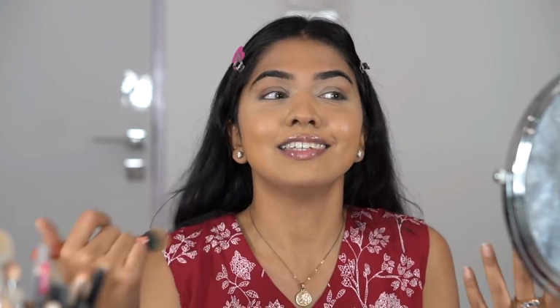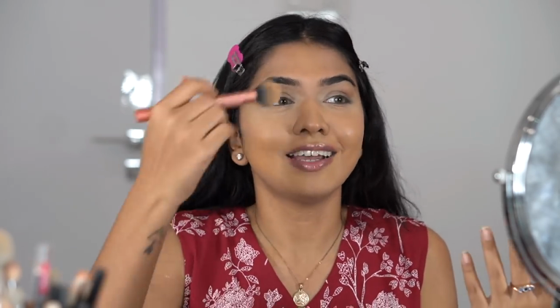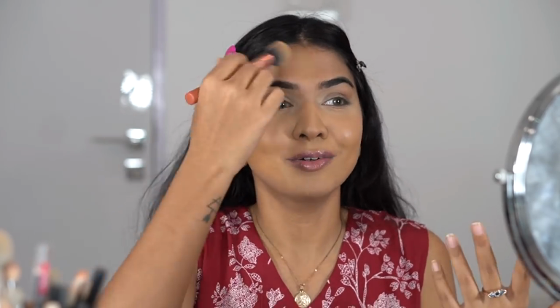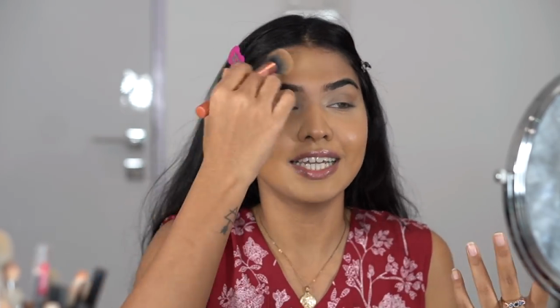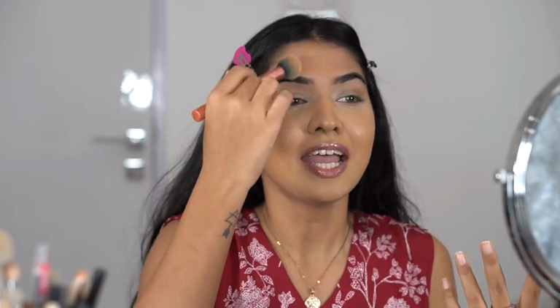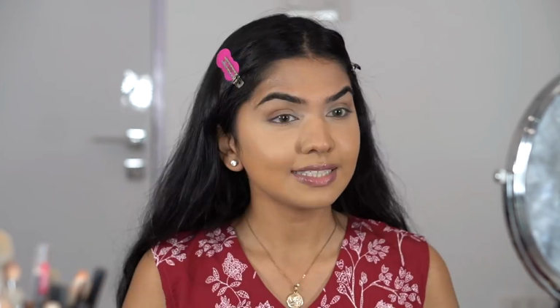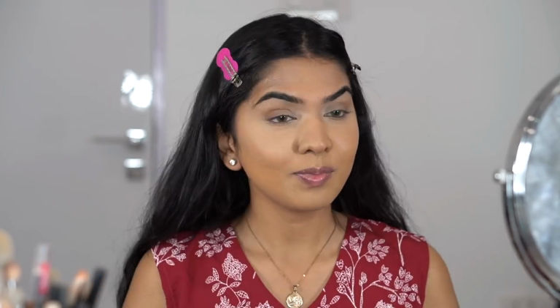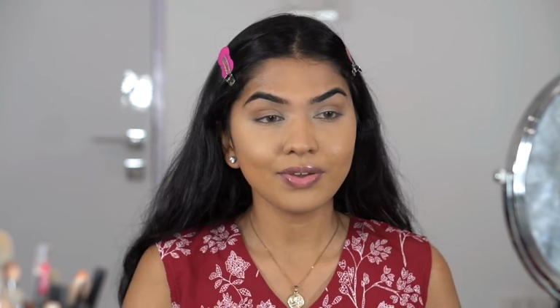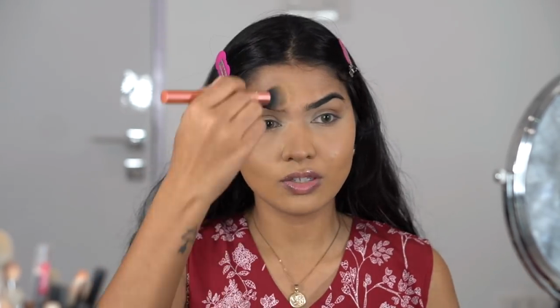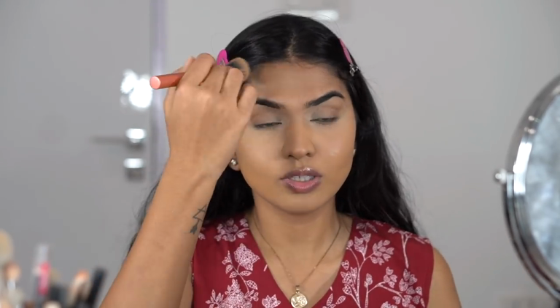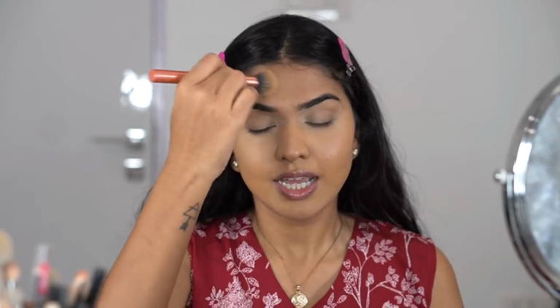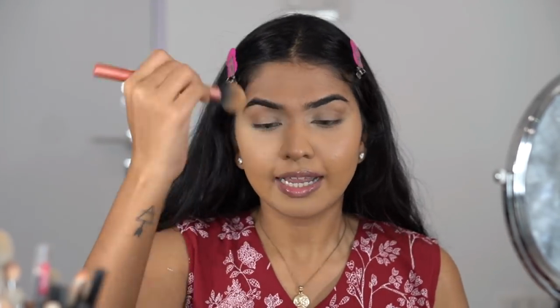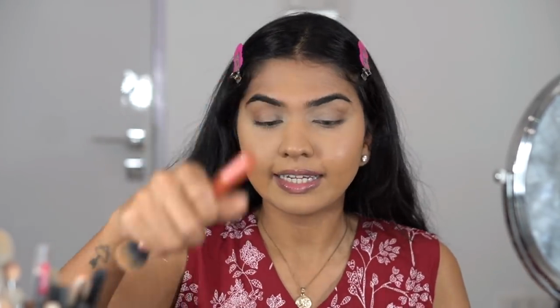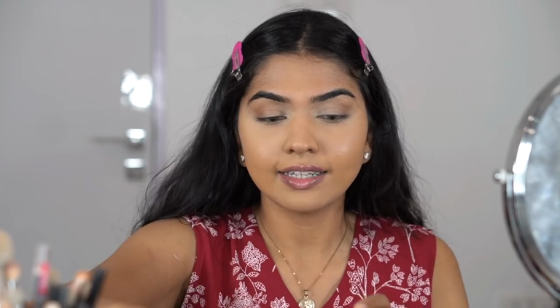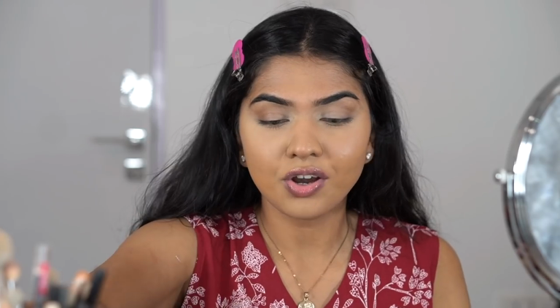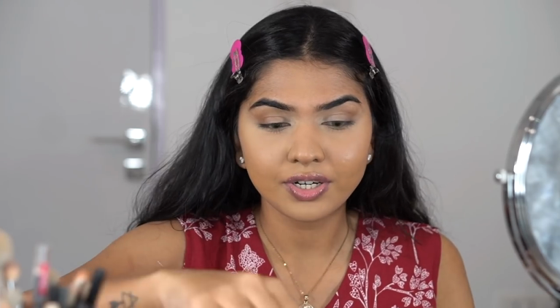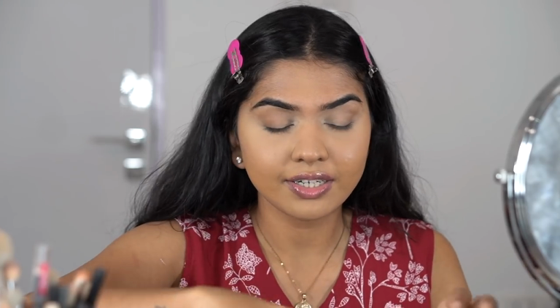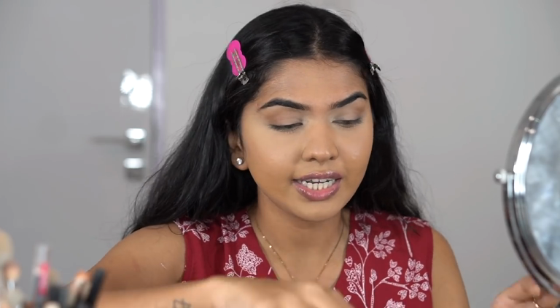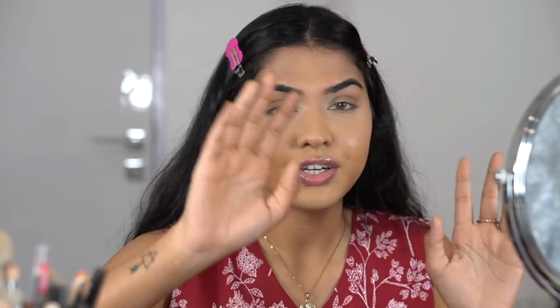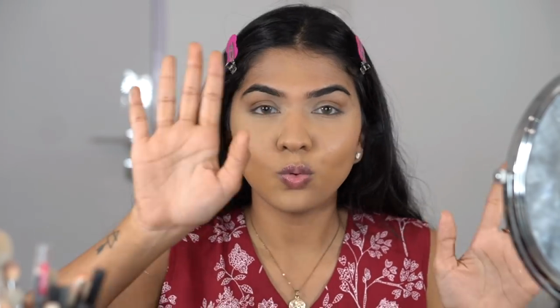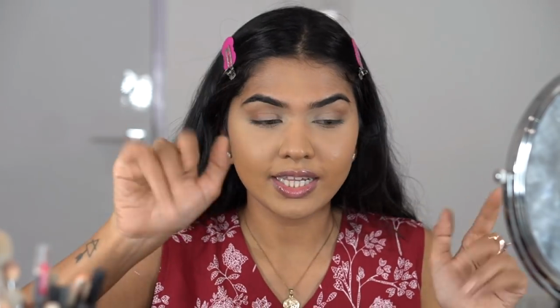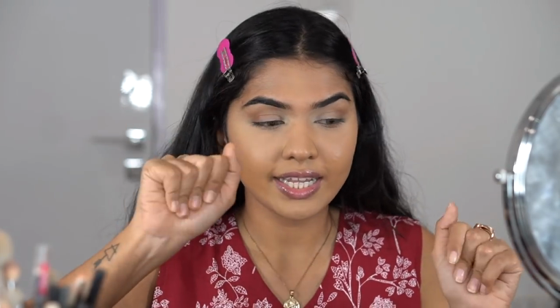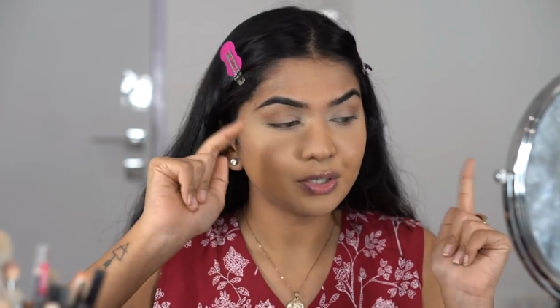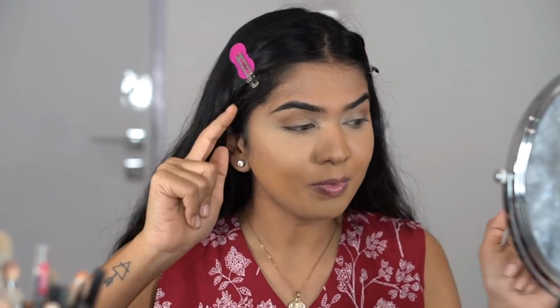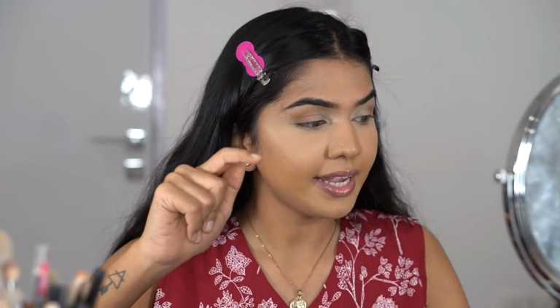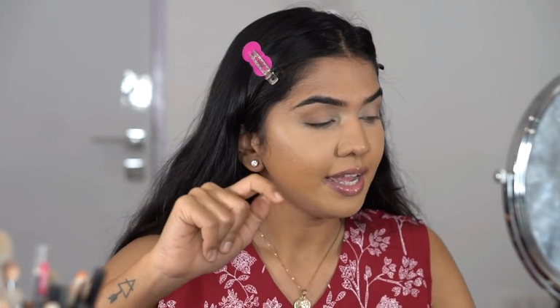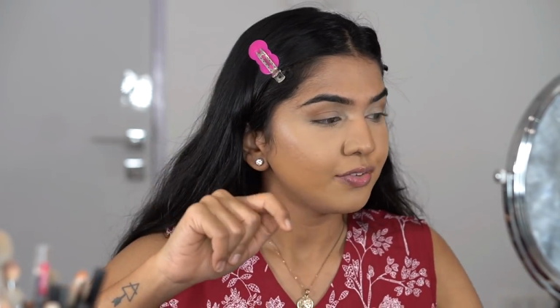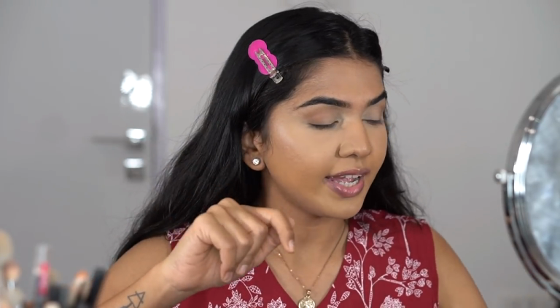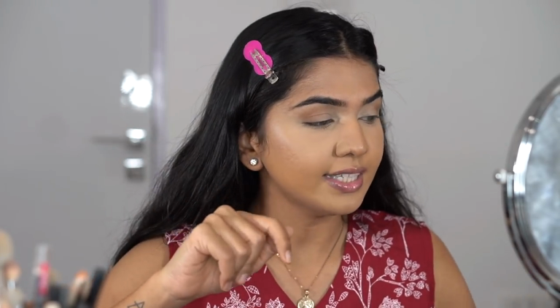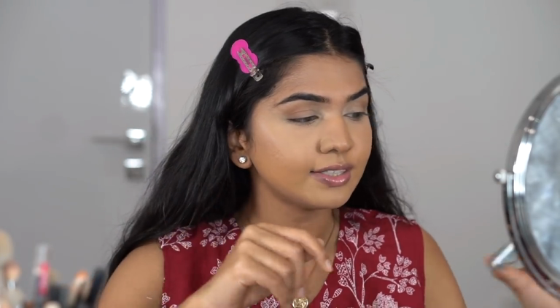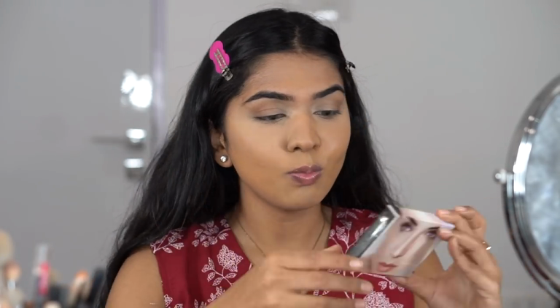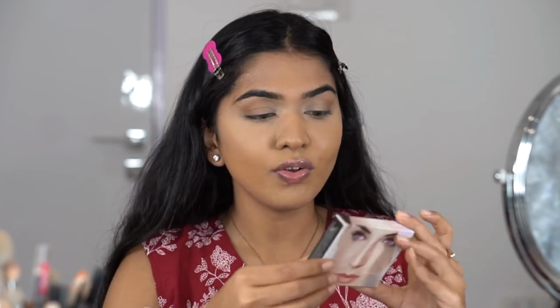The contour didn't really do anything to my face, so moving on.